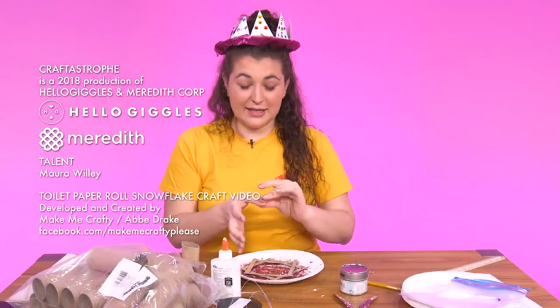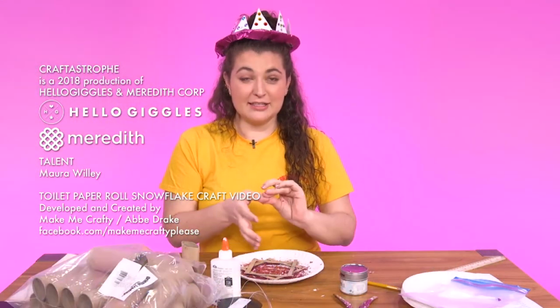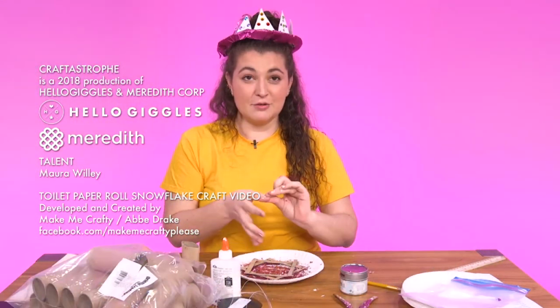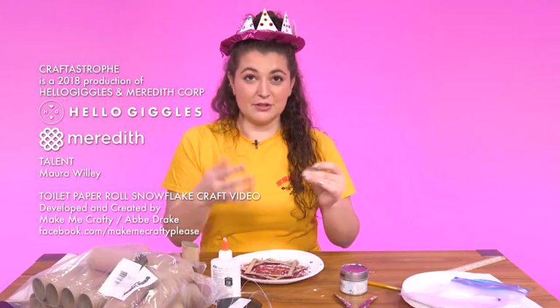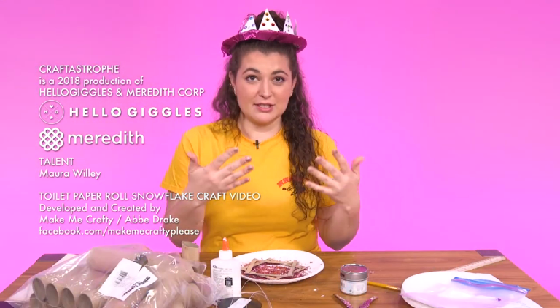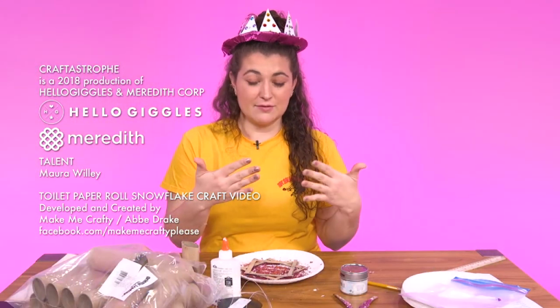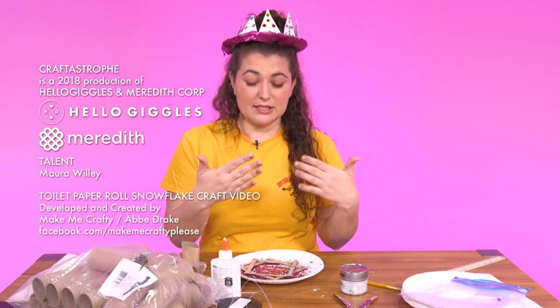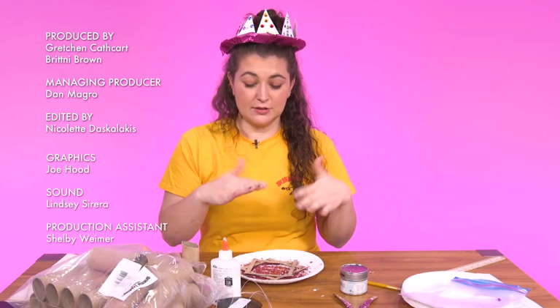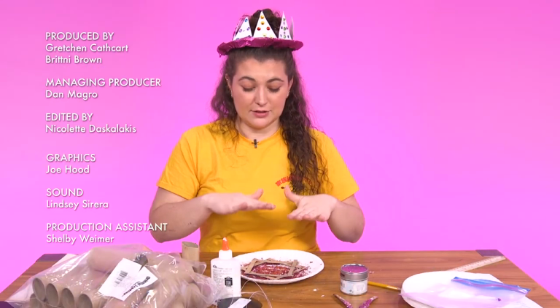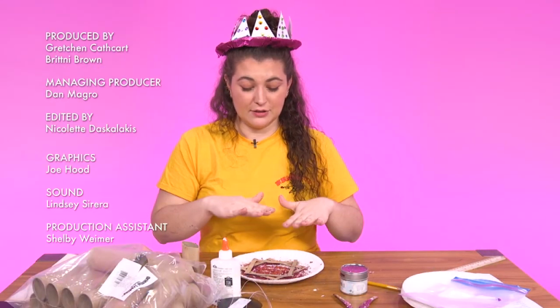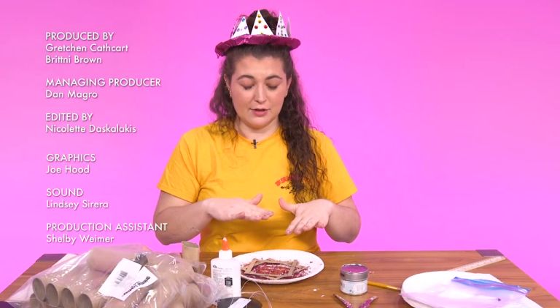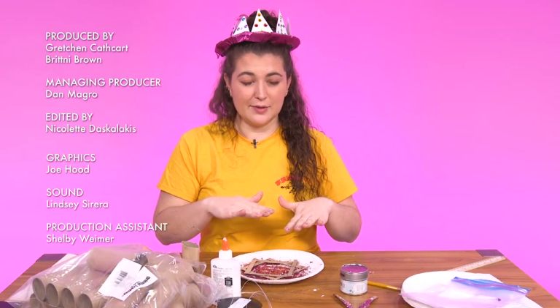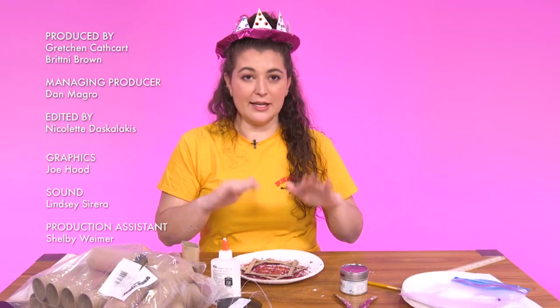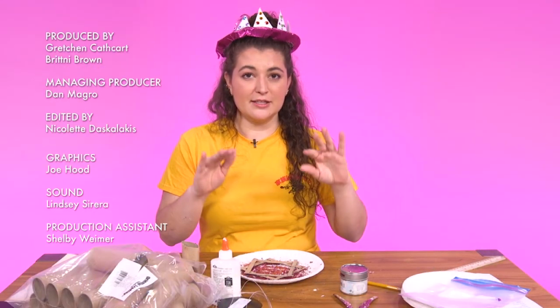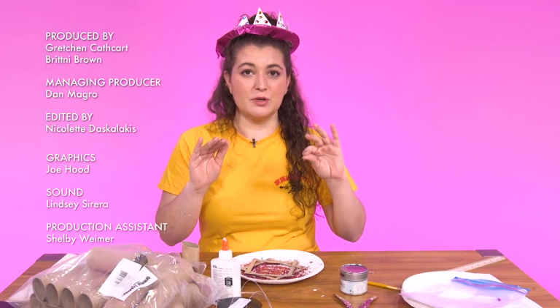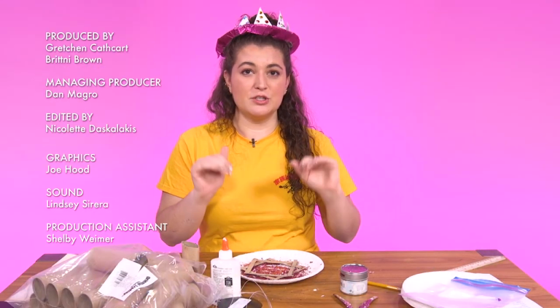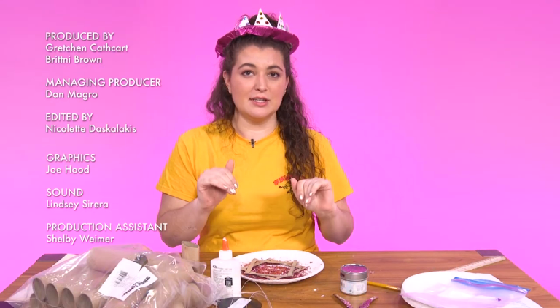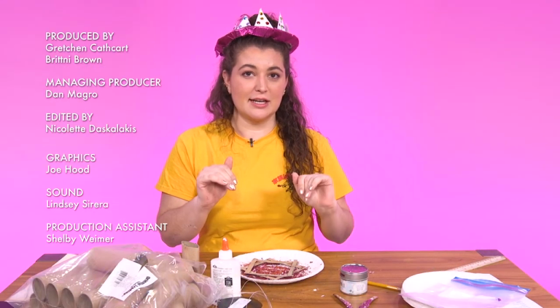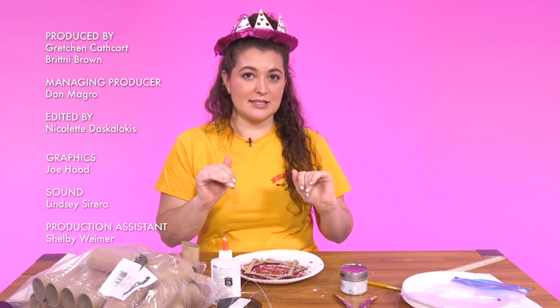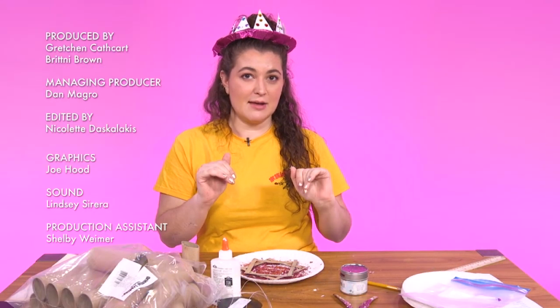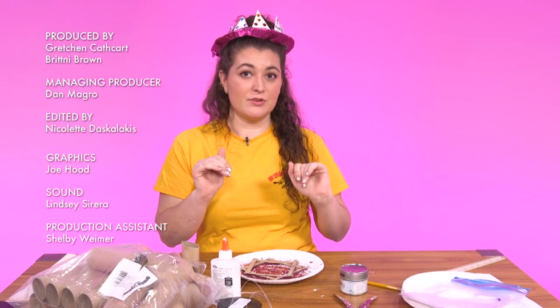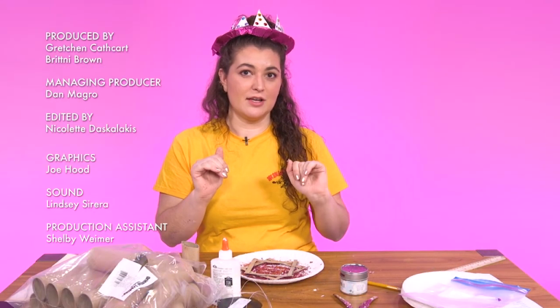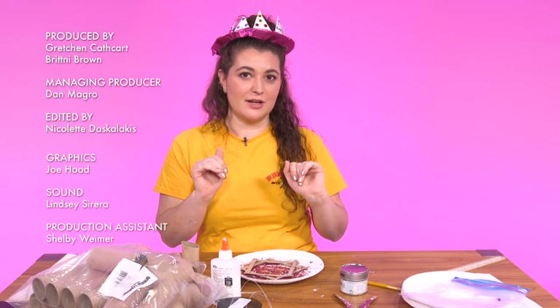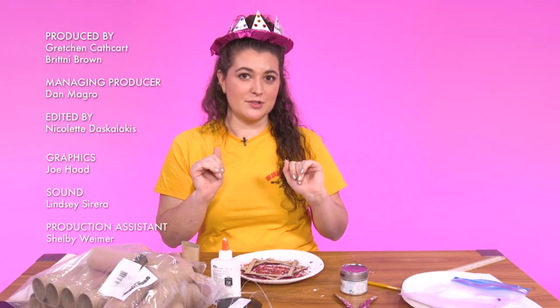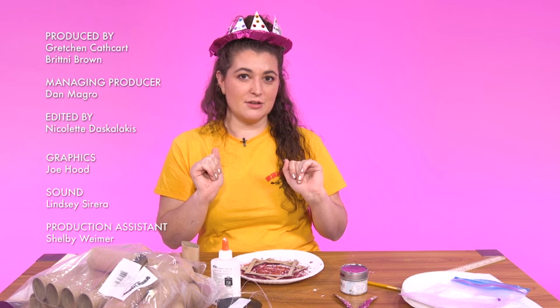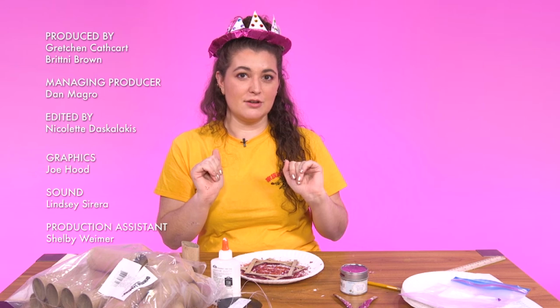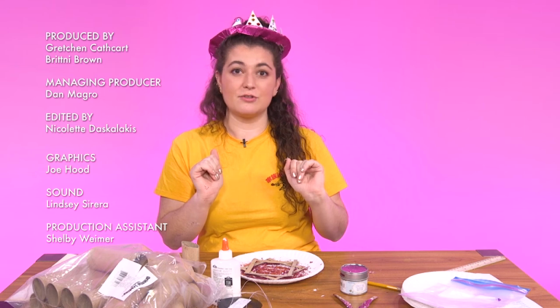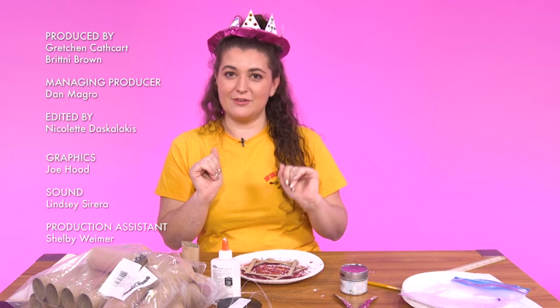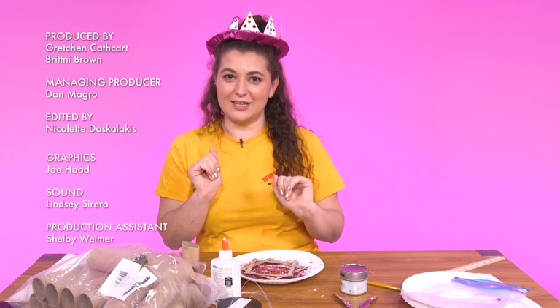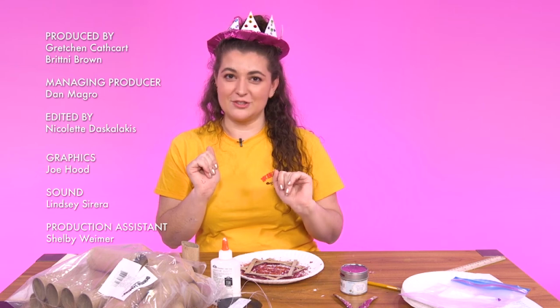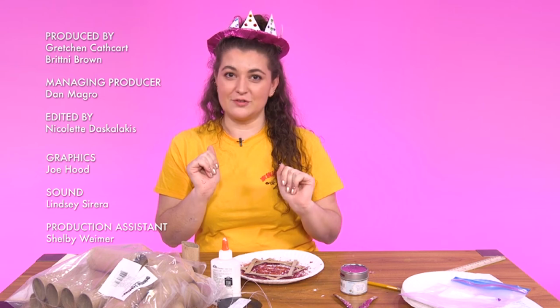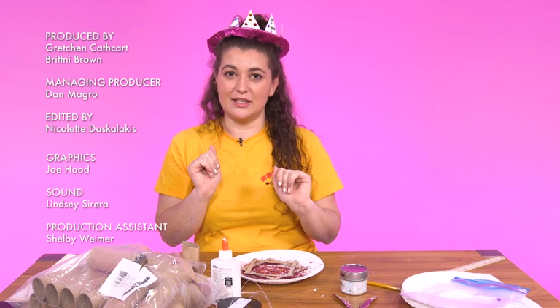I need to get the rest of this glitter and glue off my hands, but tune in next time for another episode of Craftastrophe.